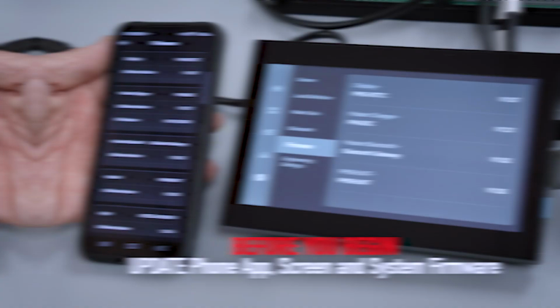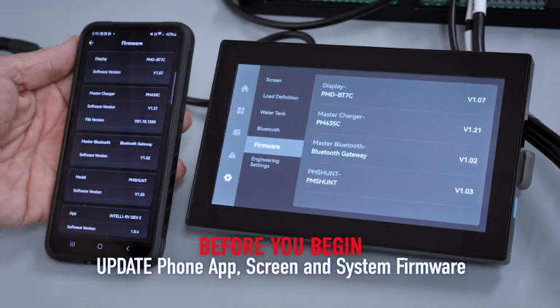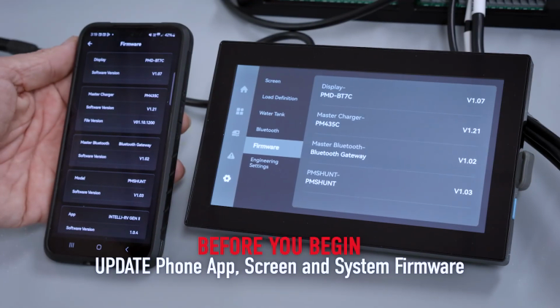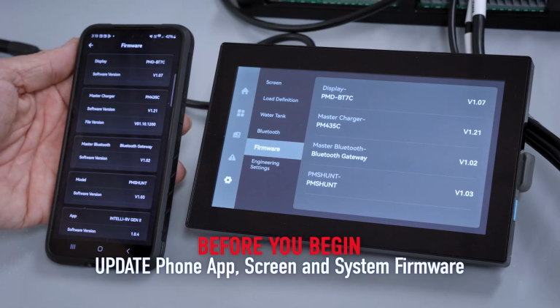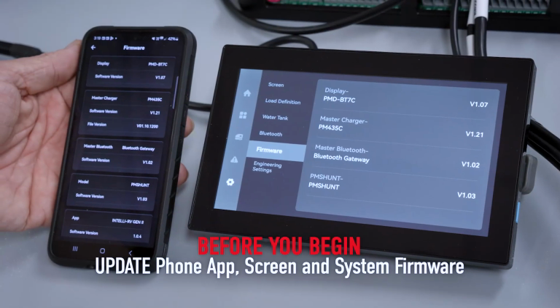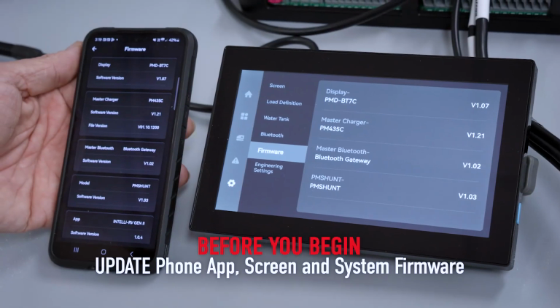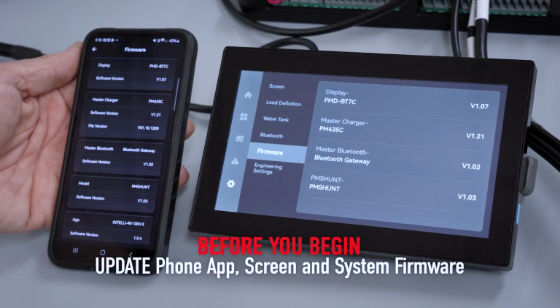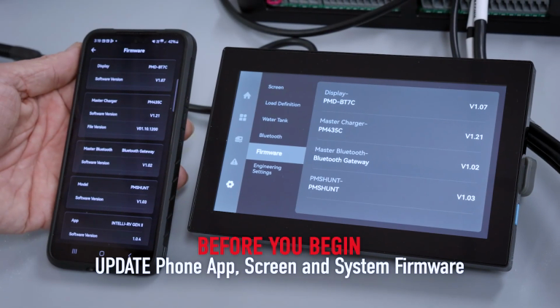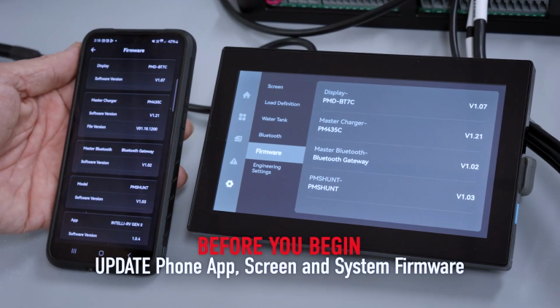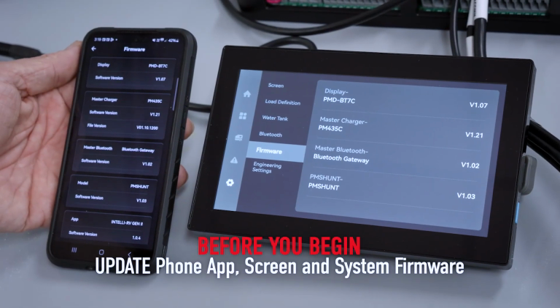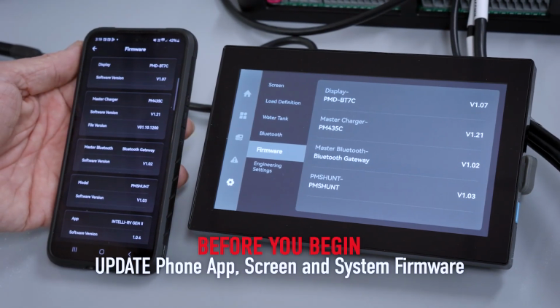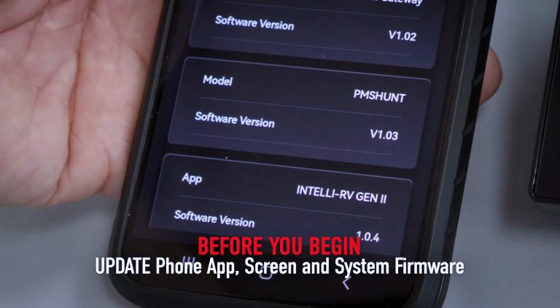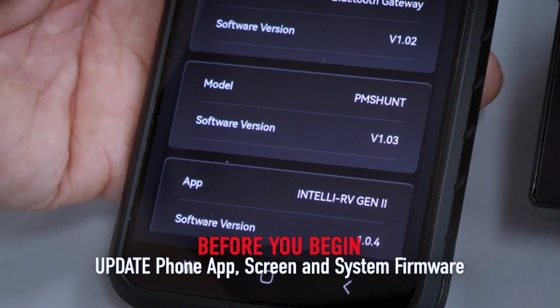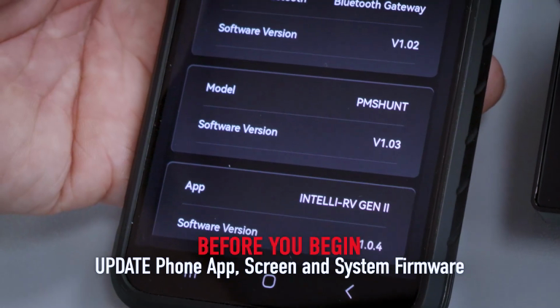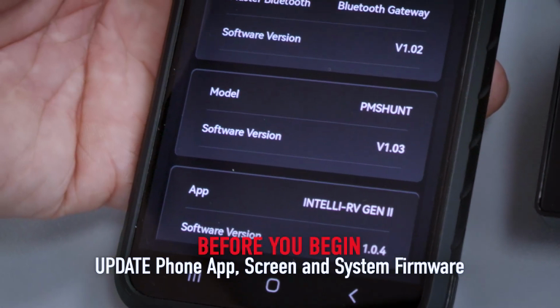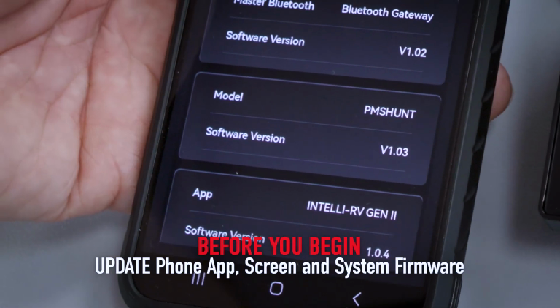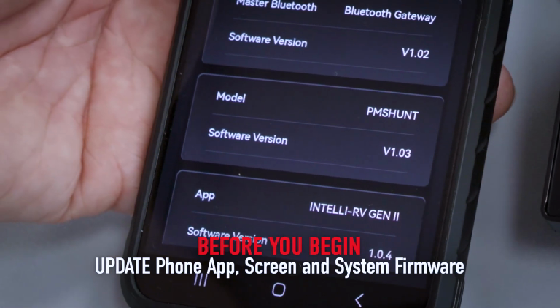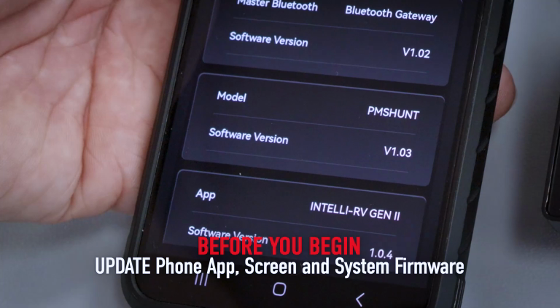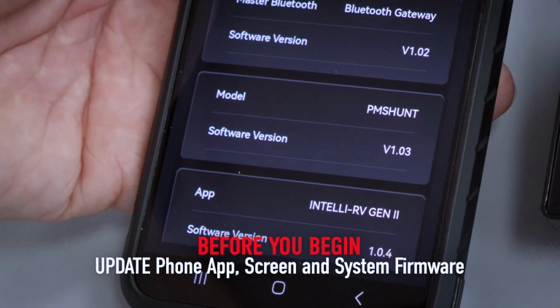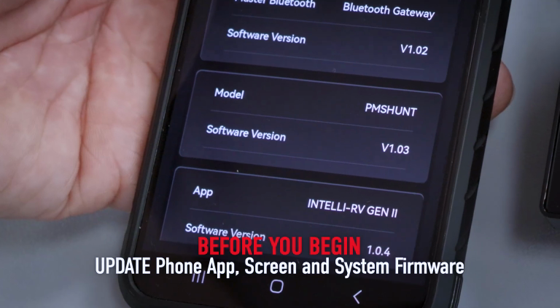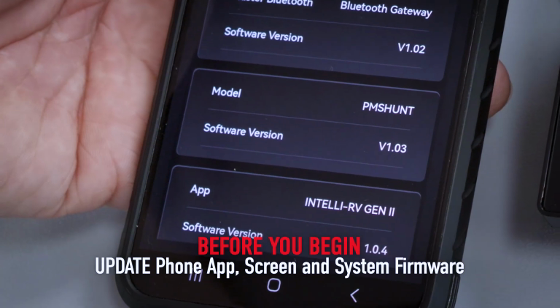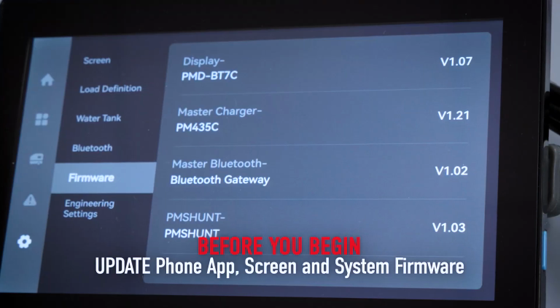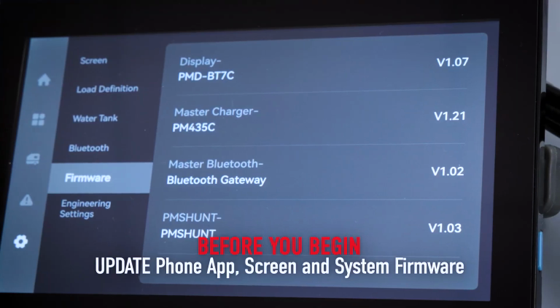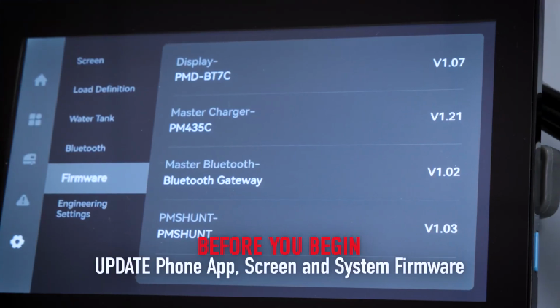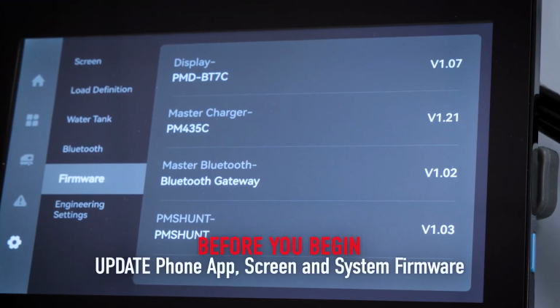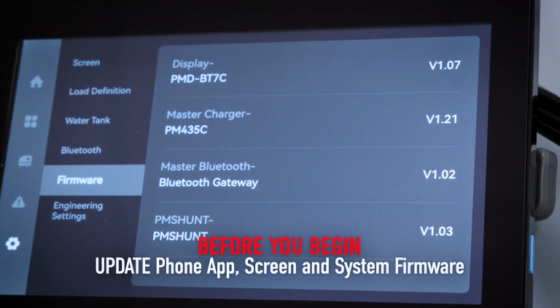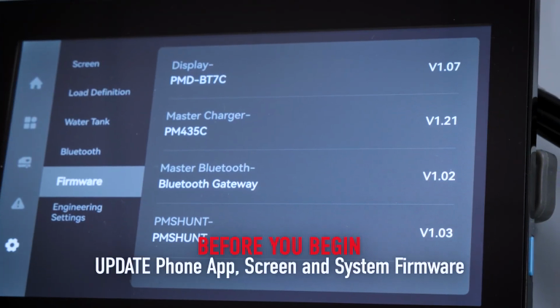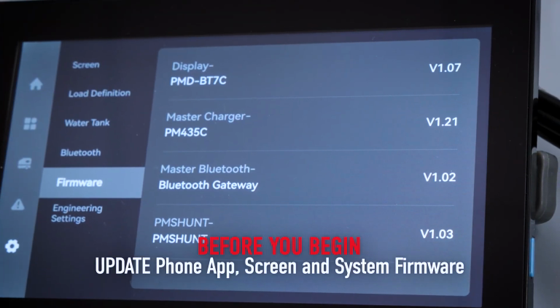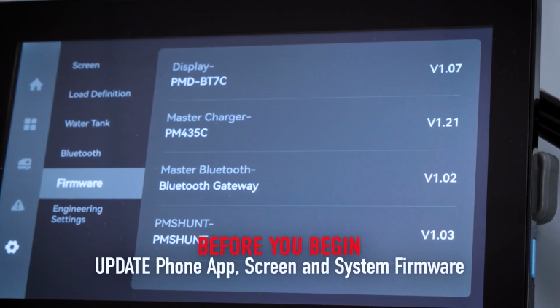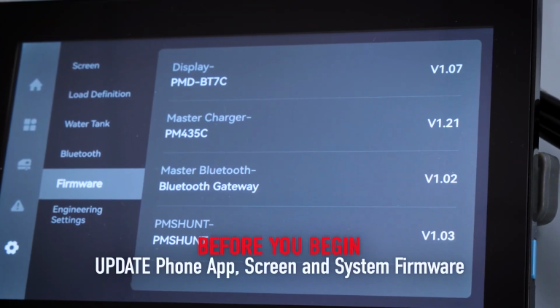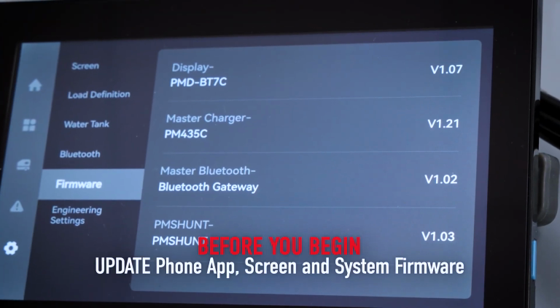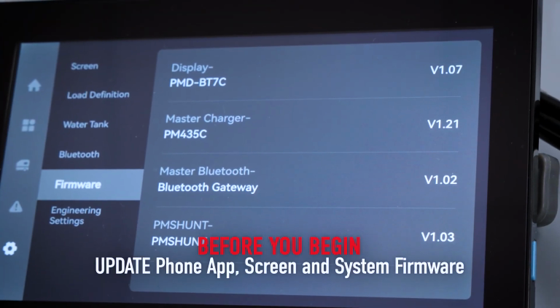Before we begin, make sure the phone app, screen, and system are all up to date.